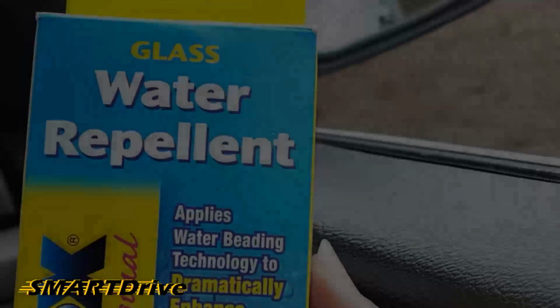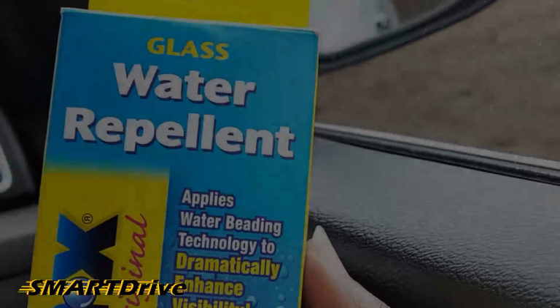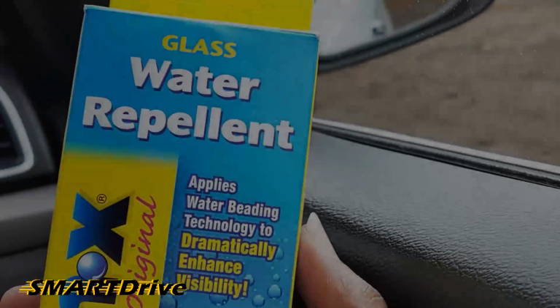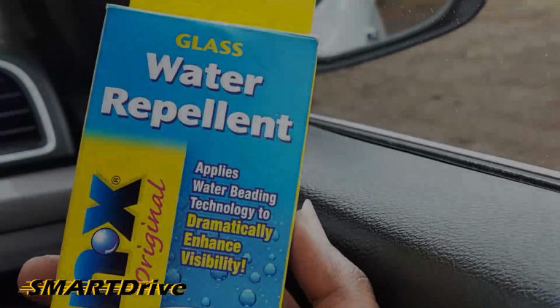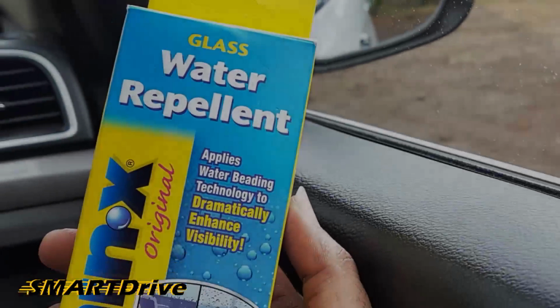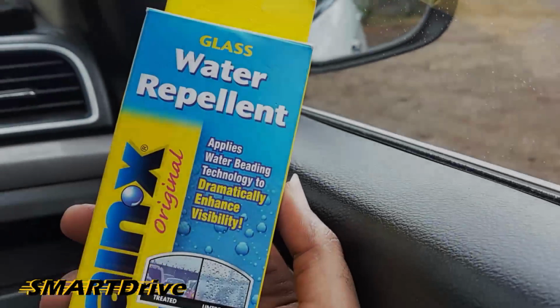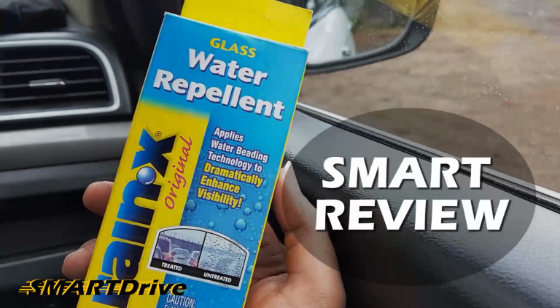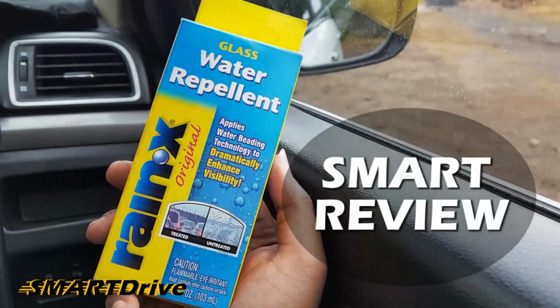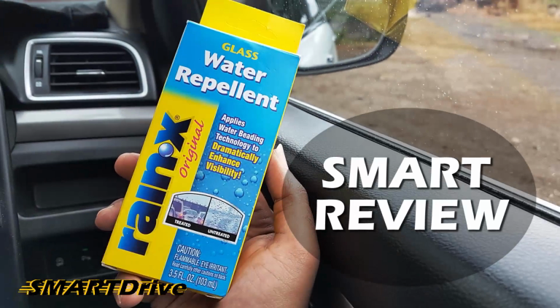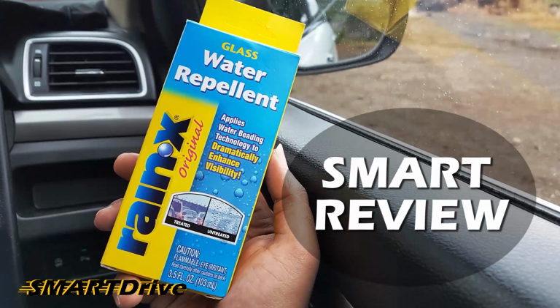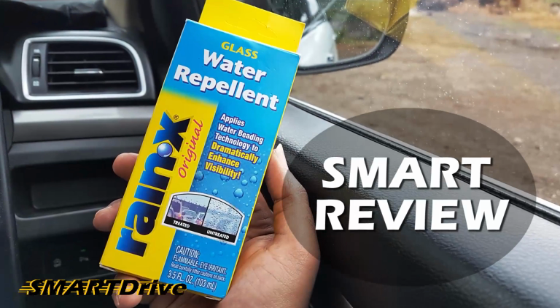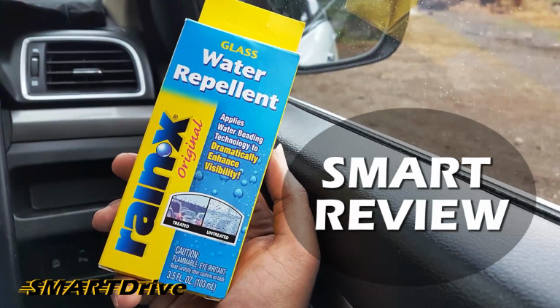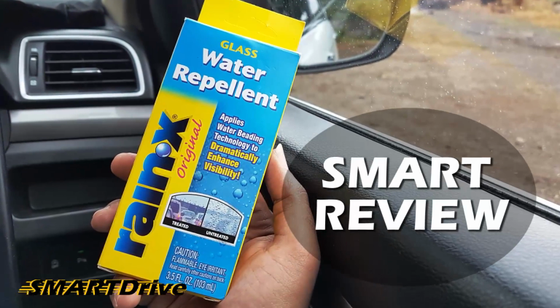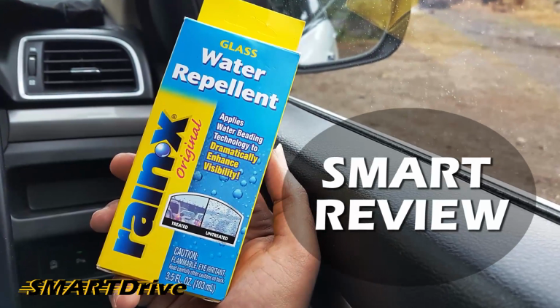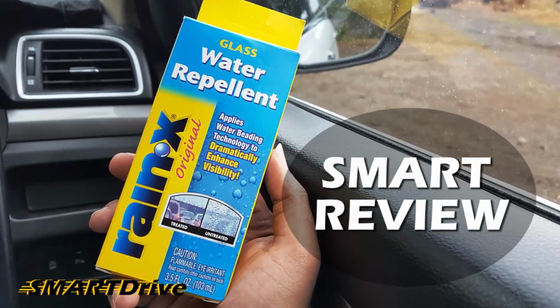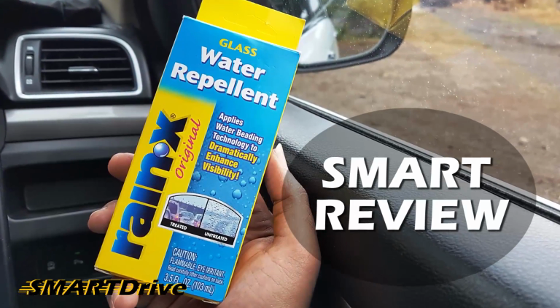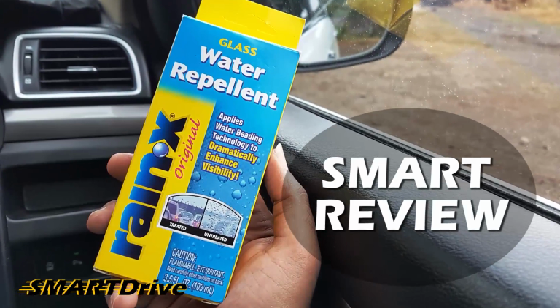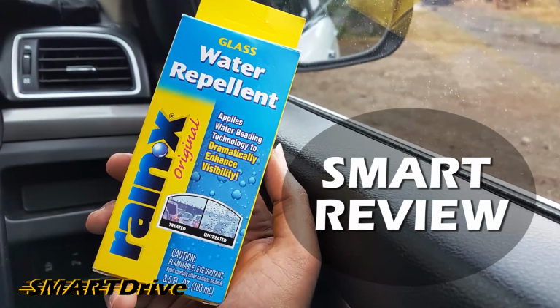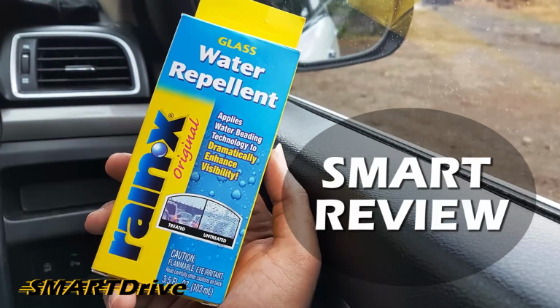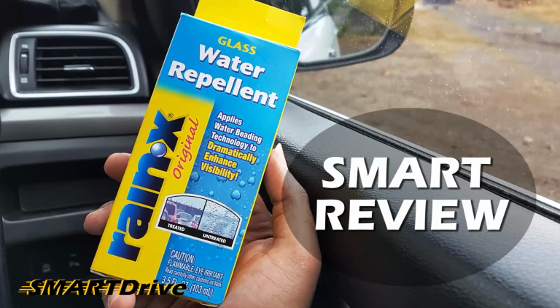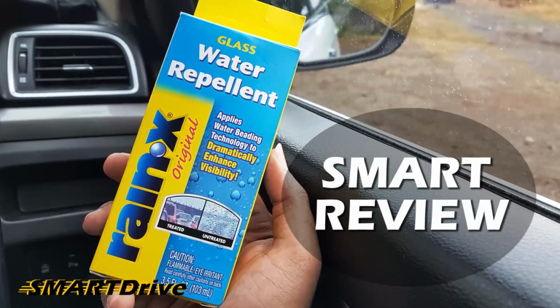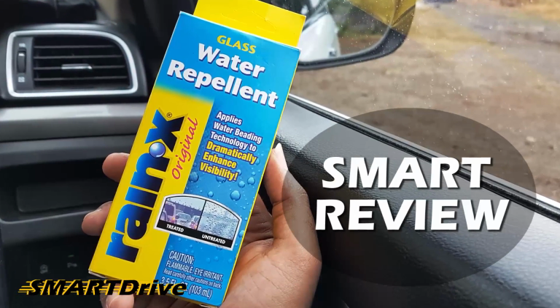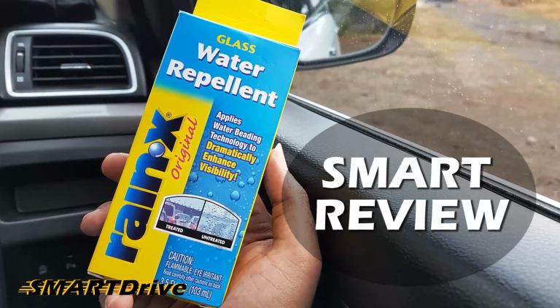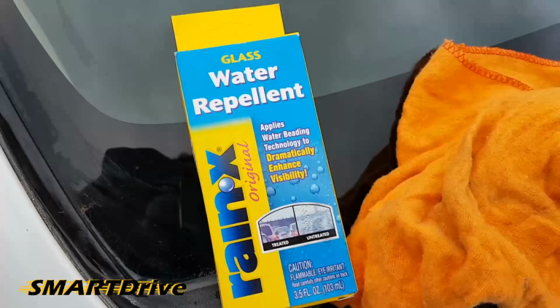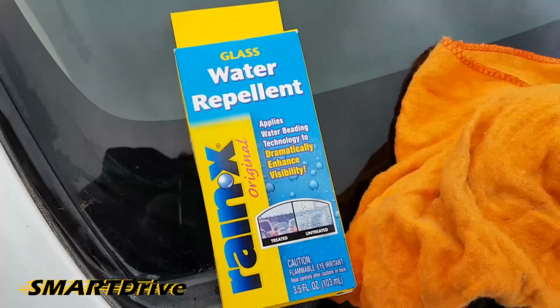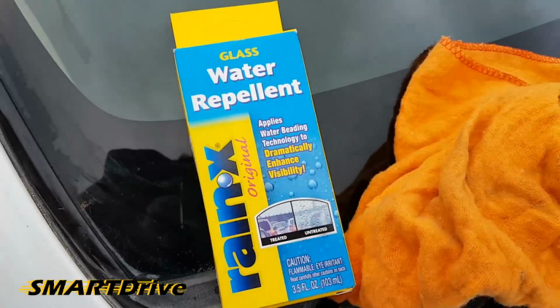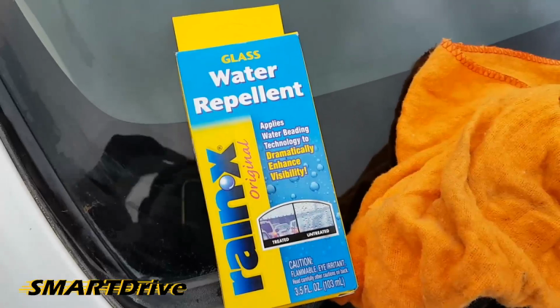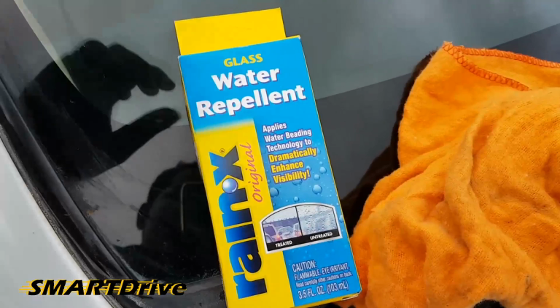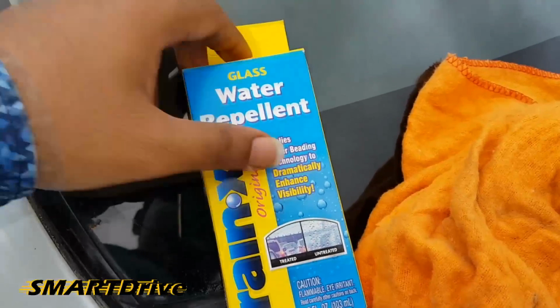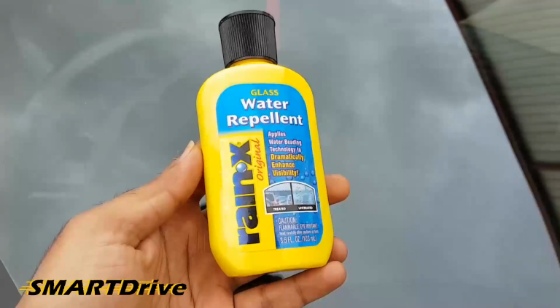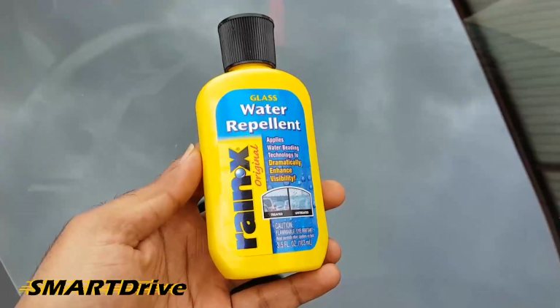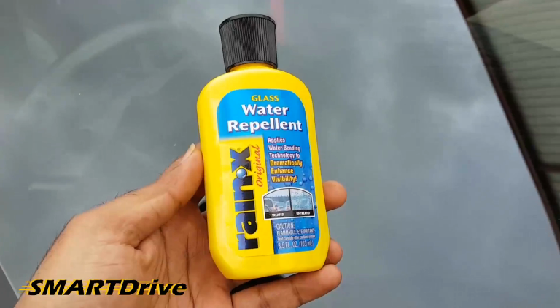Hey, it's time for a smart review of the water repellent solution for windshields.